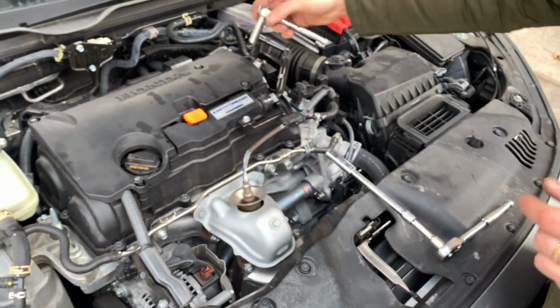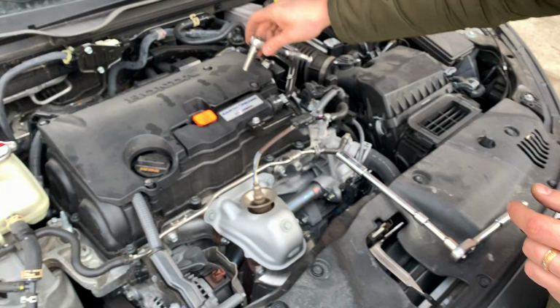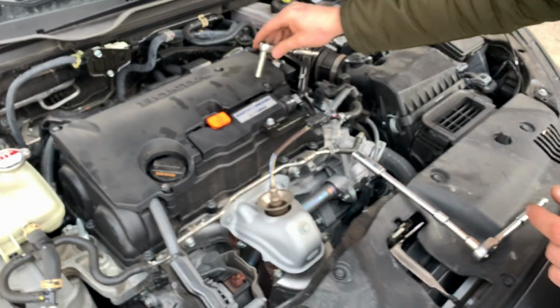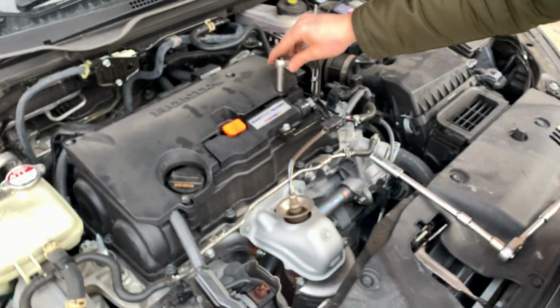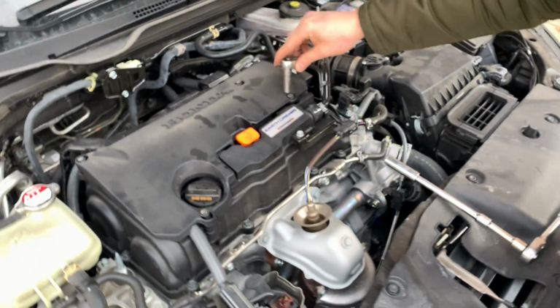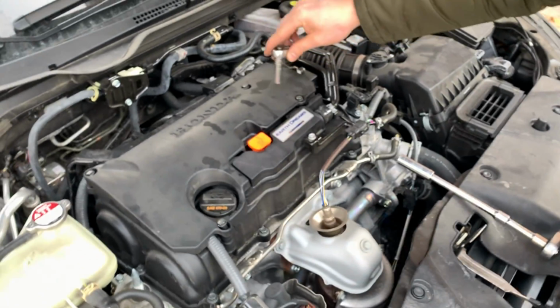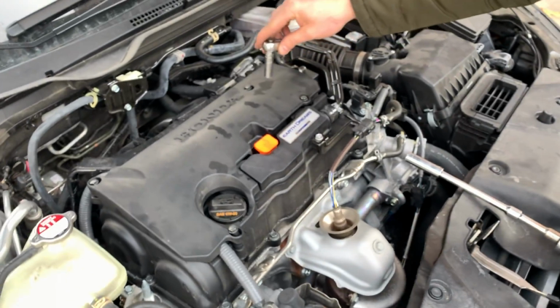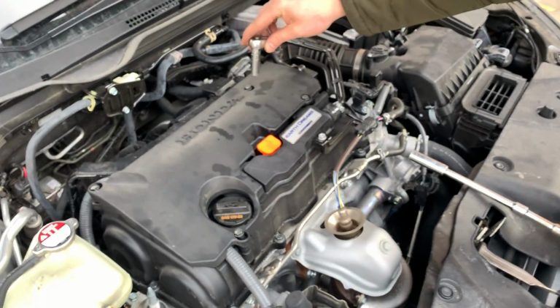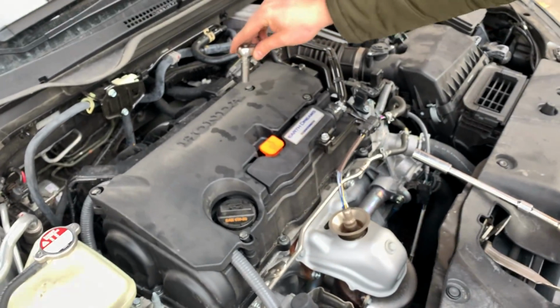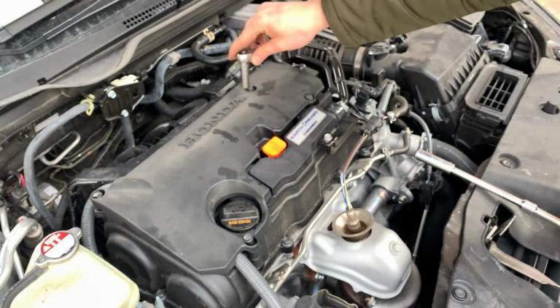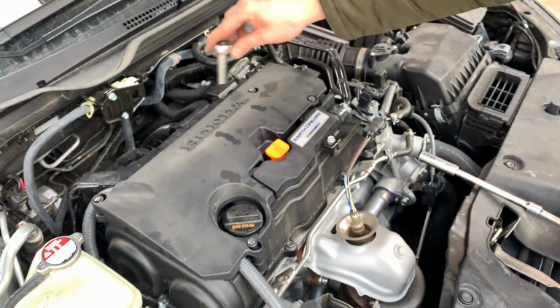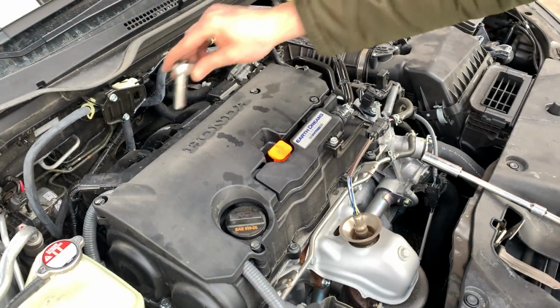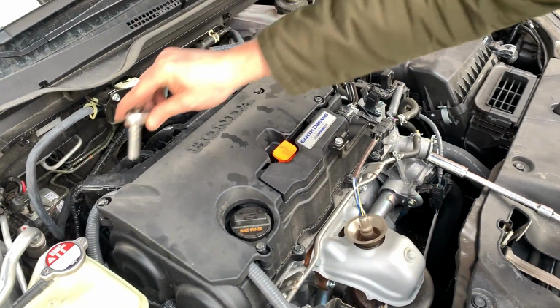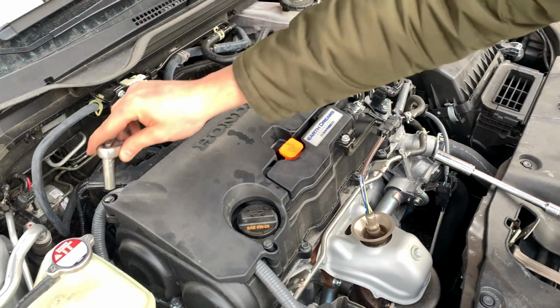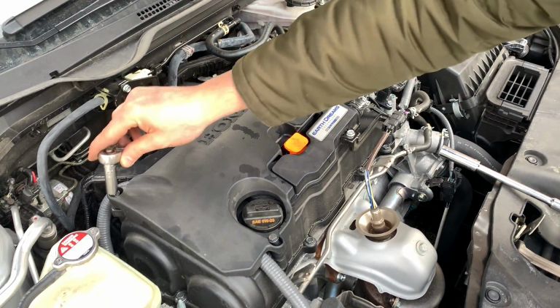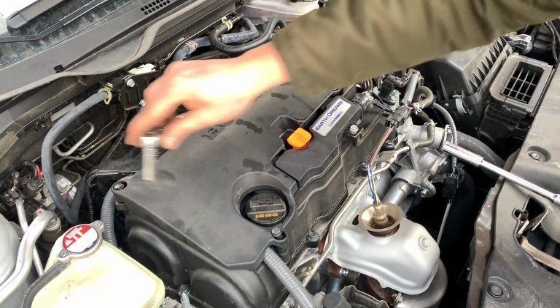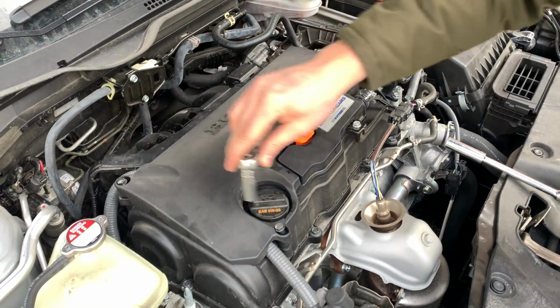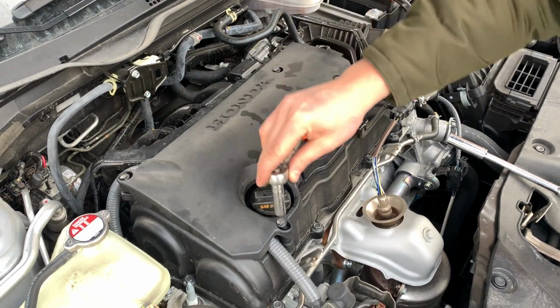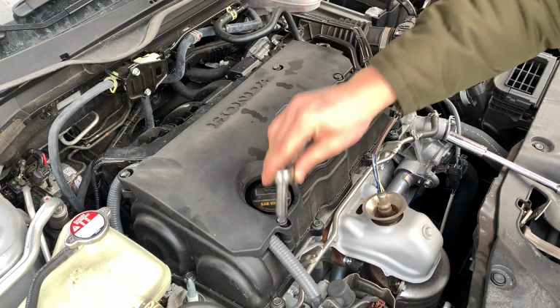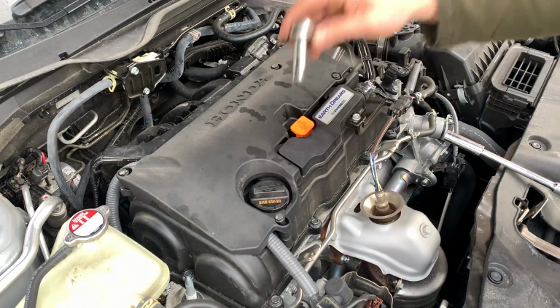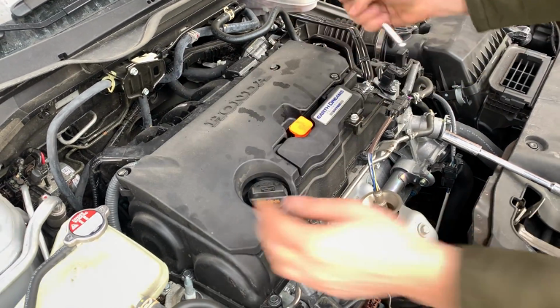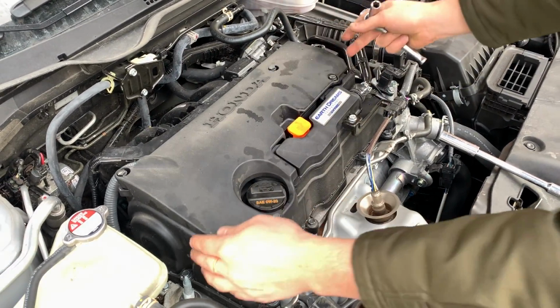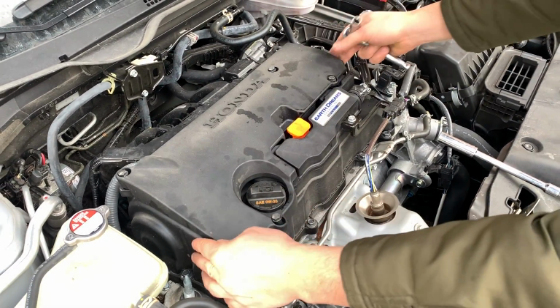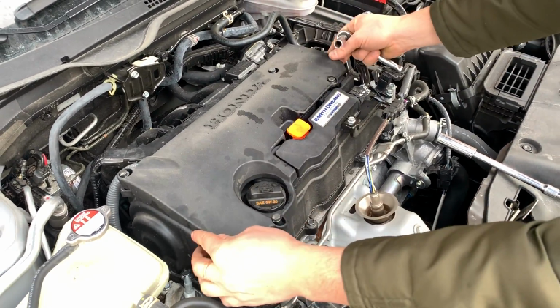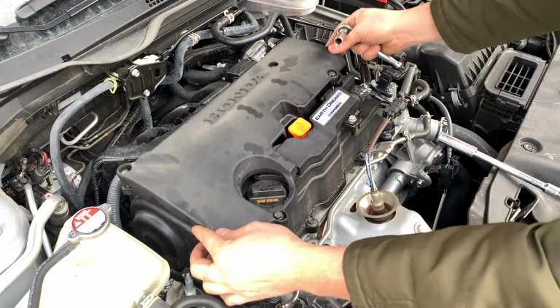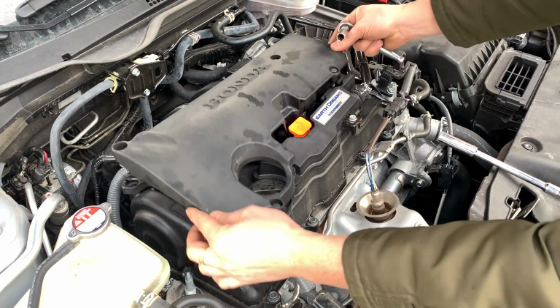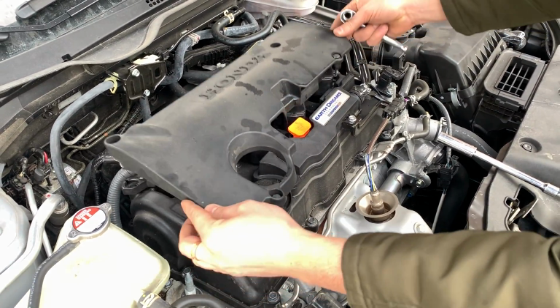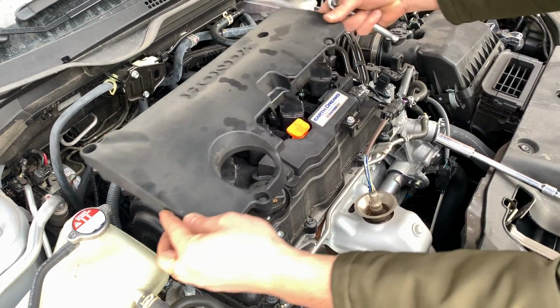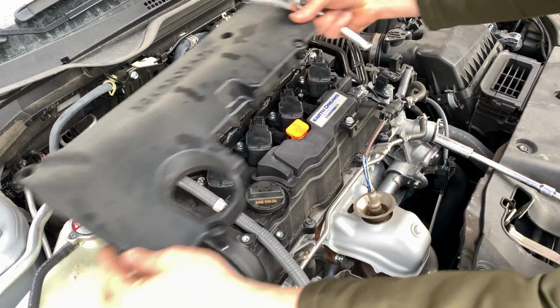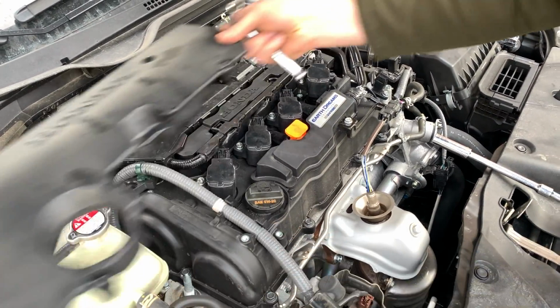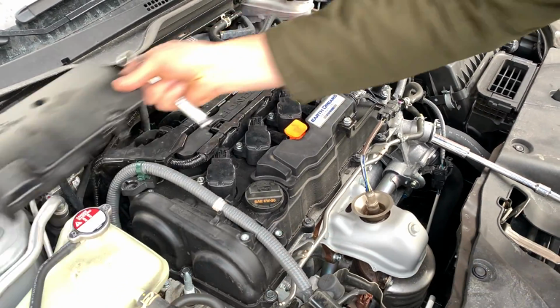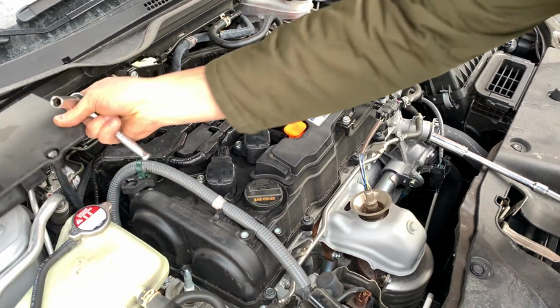Using the 10mm socket, remove those four bolts. Then pull your cover.